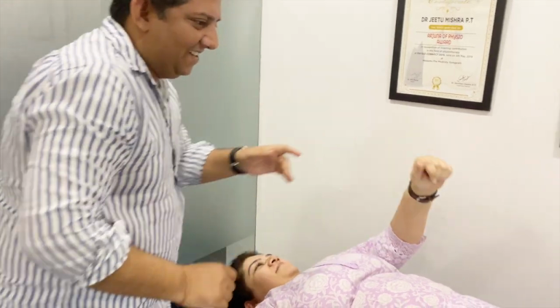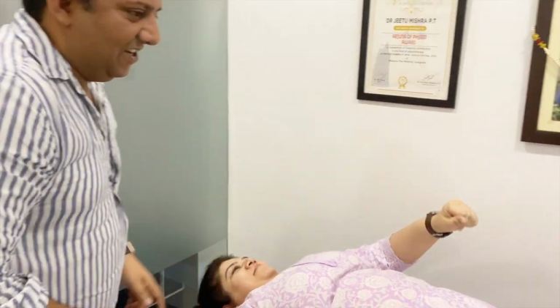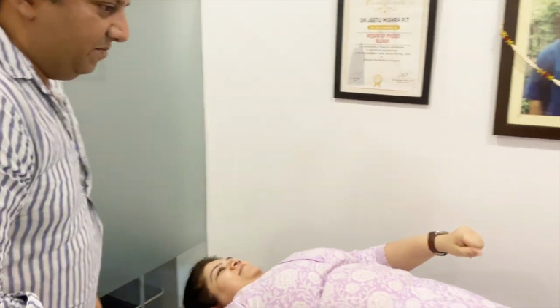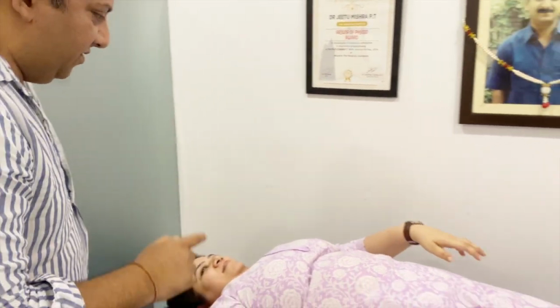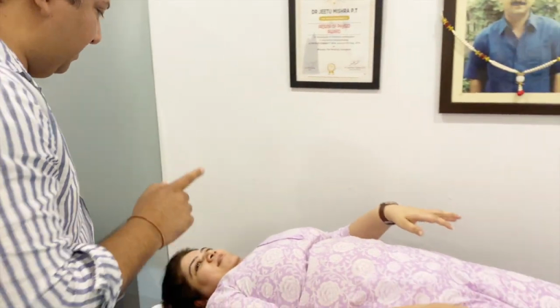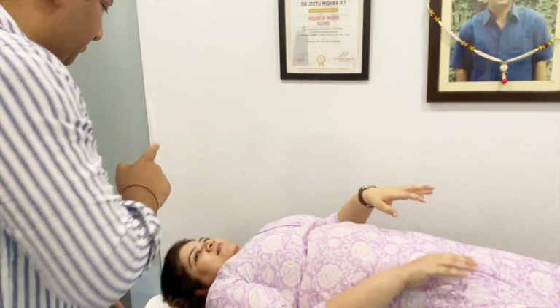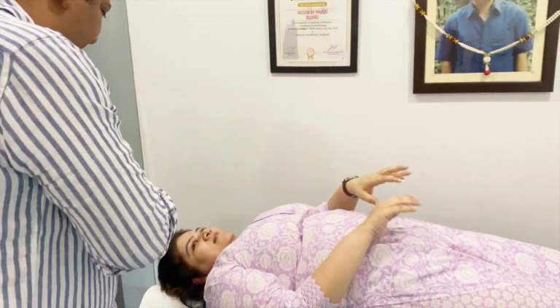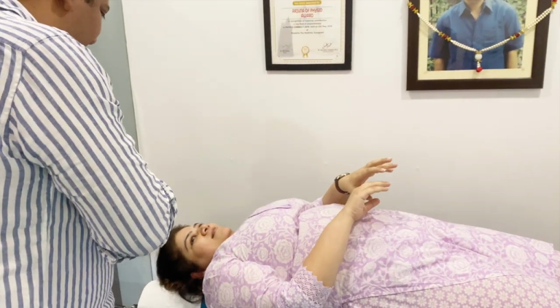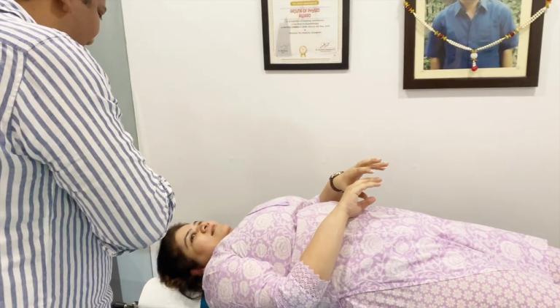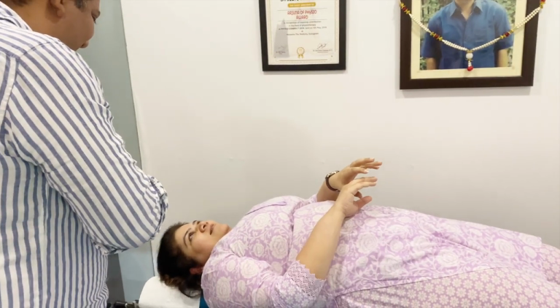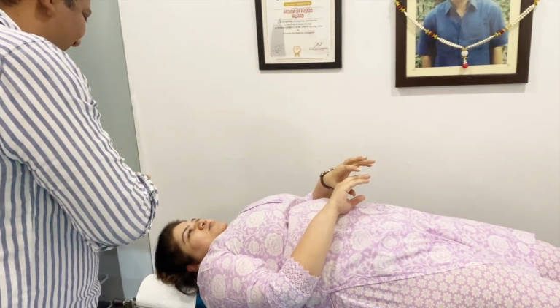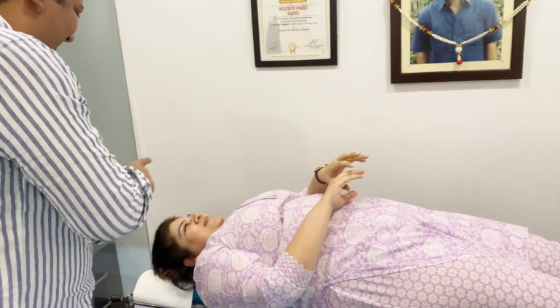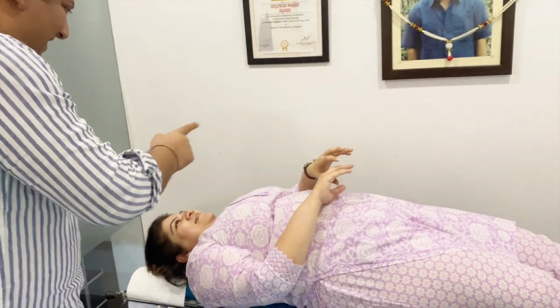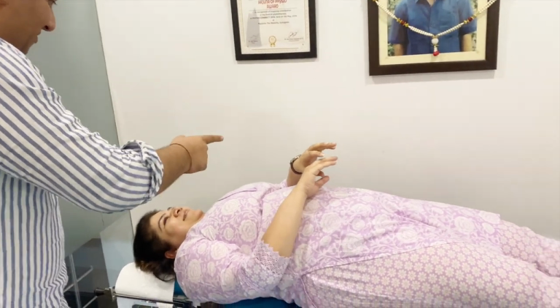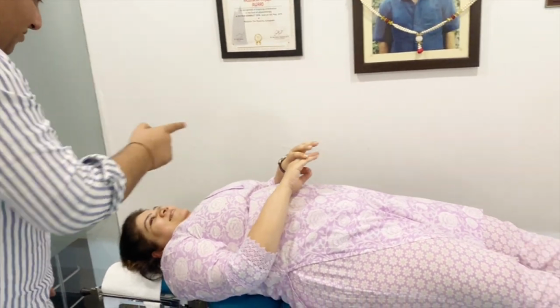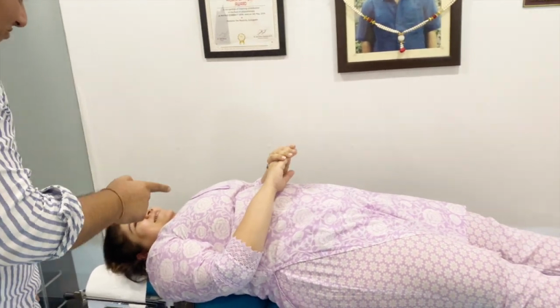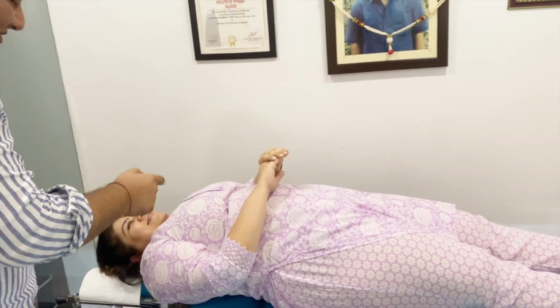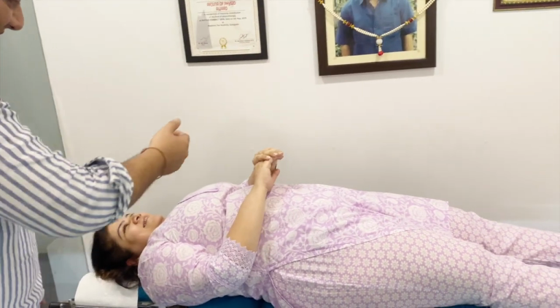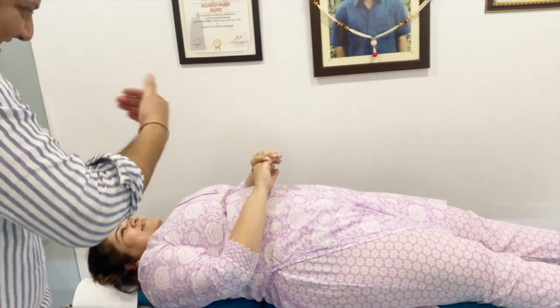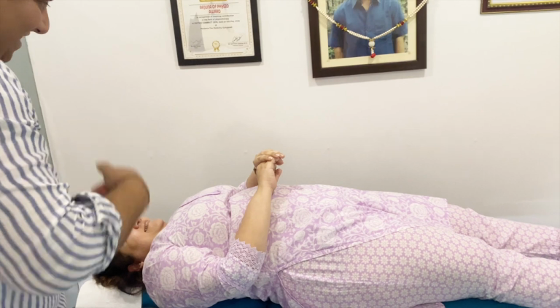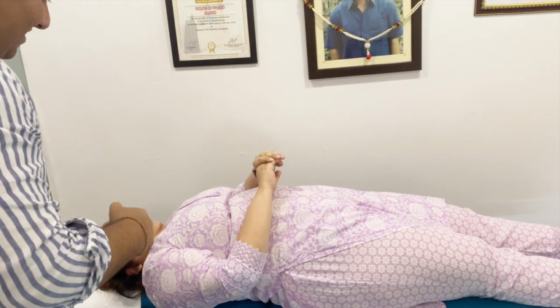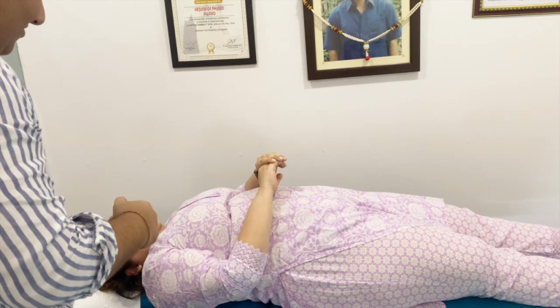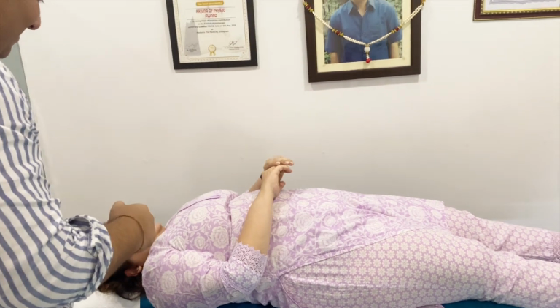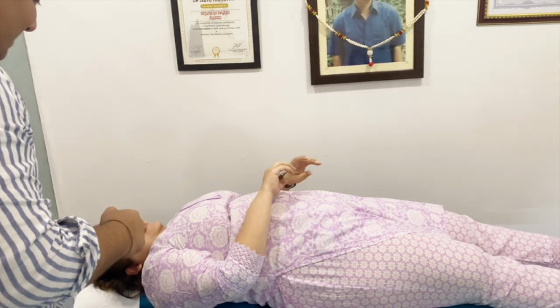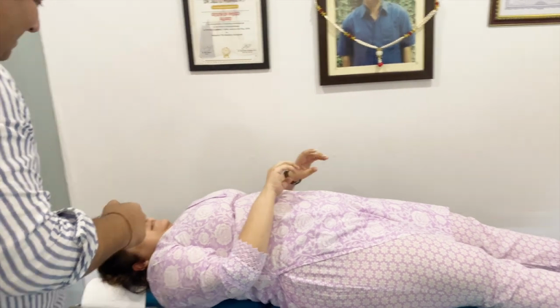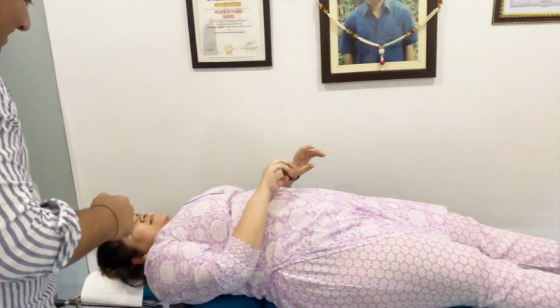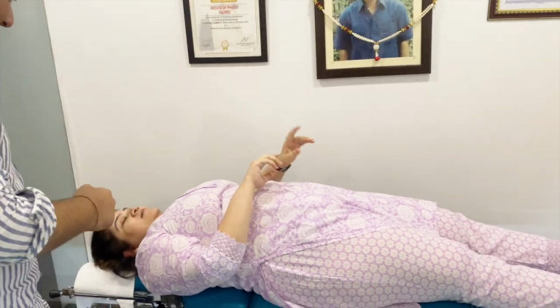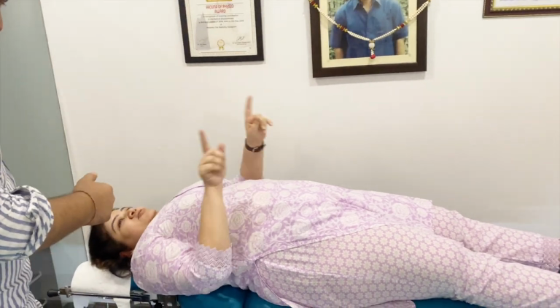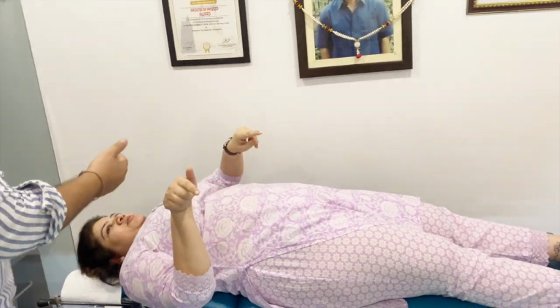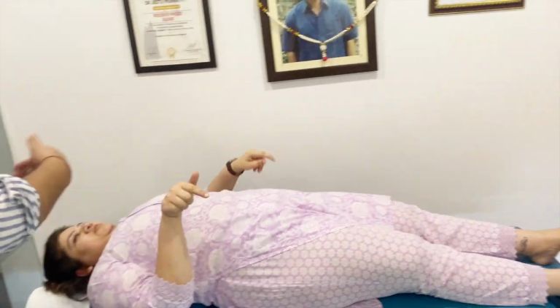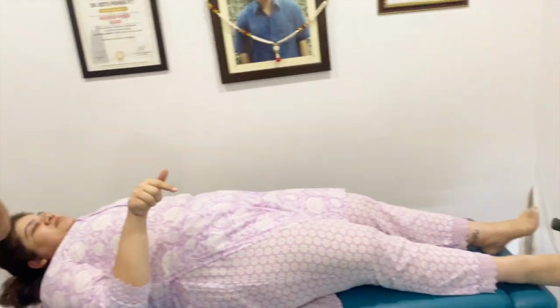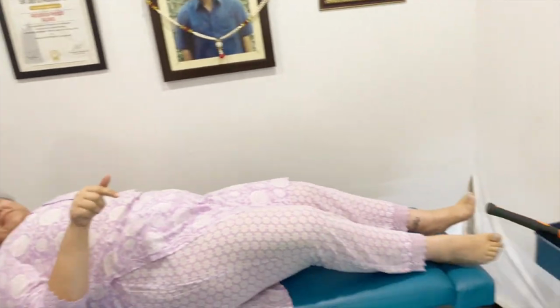Now, this was your neck. Now I'm going to do your lower back. Turn it towards me. Don't do it. Yeah.